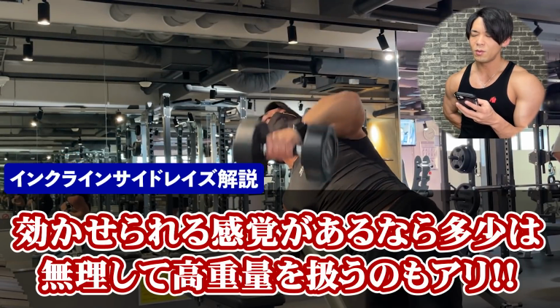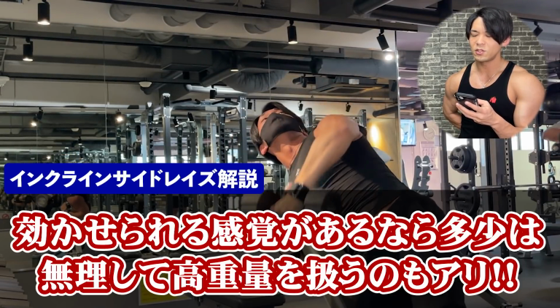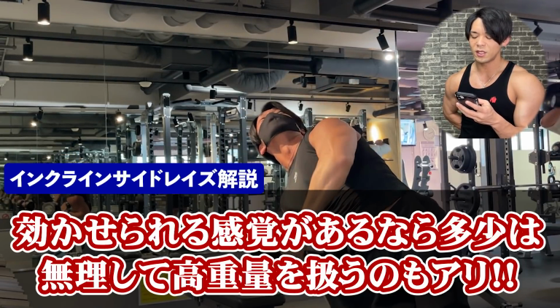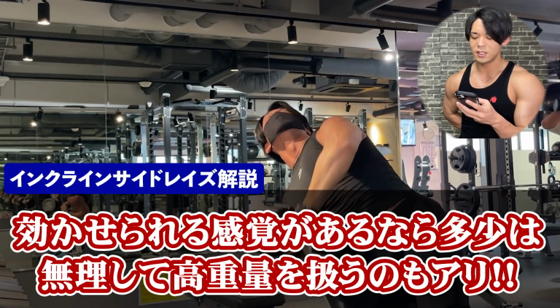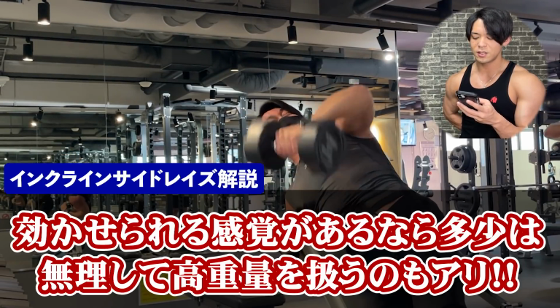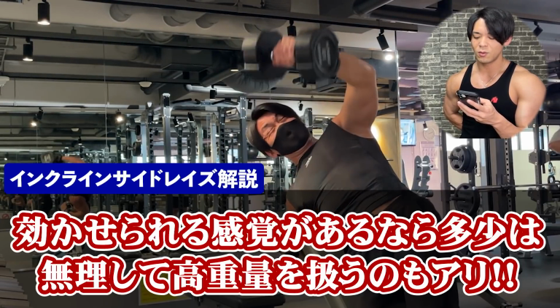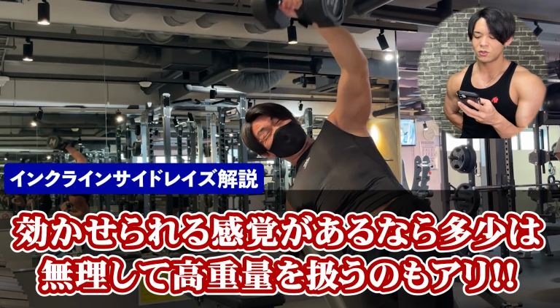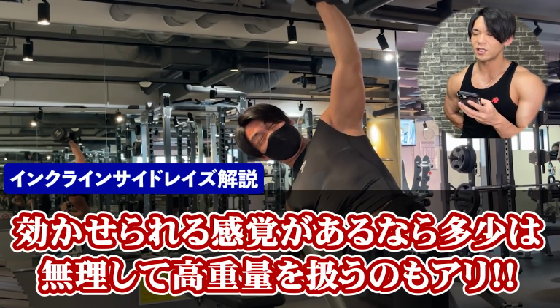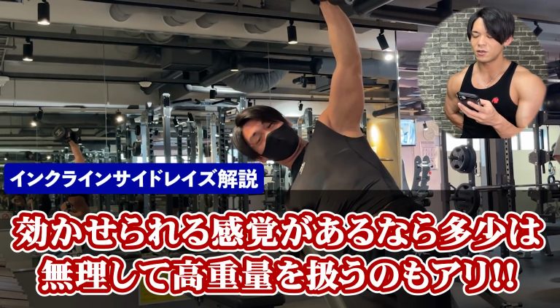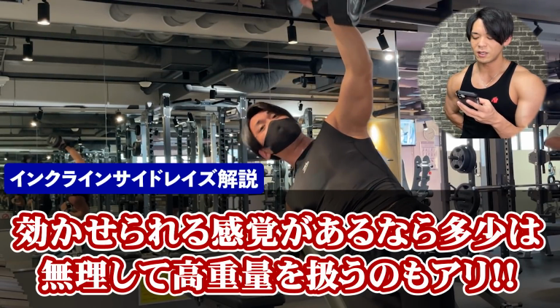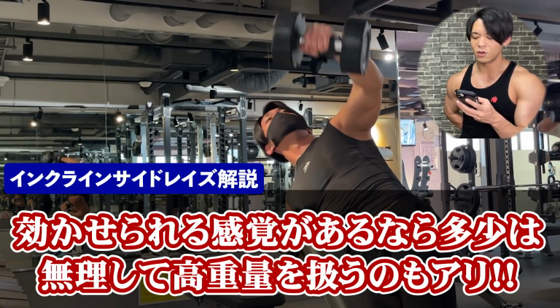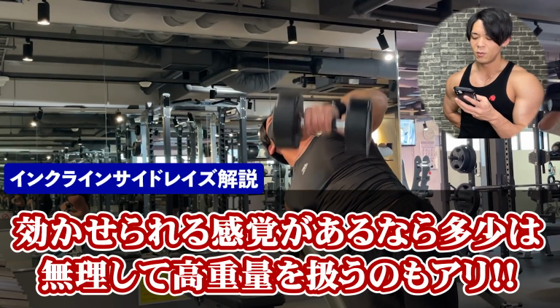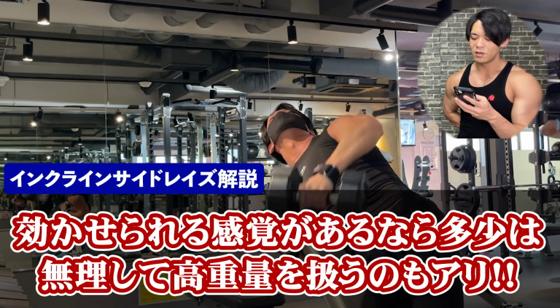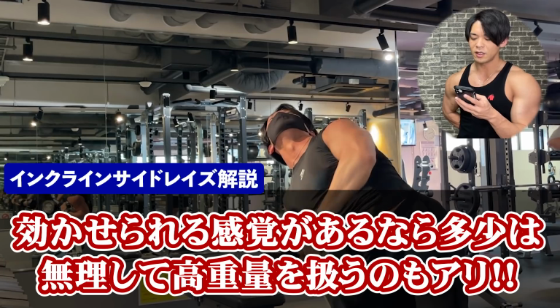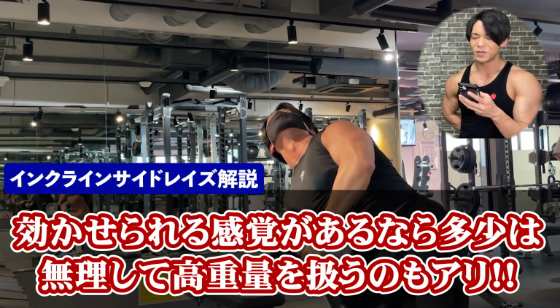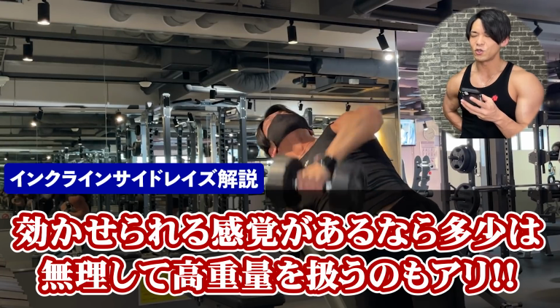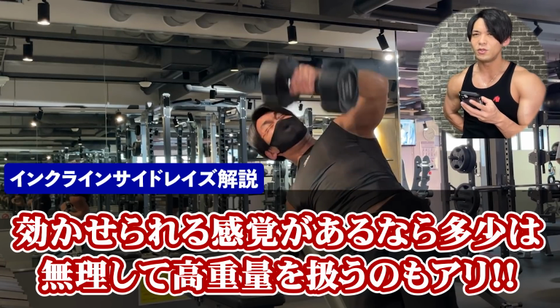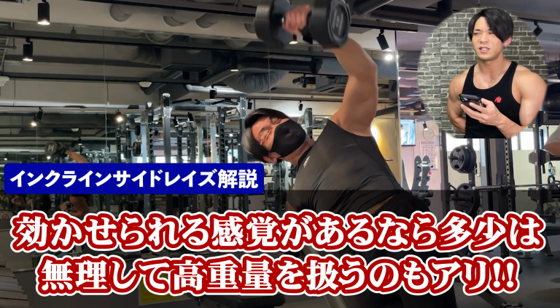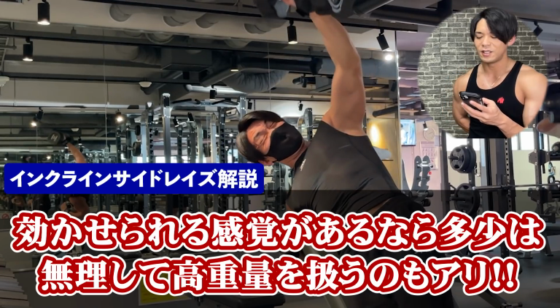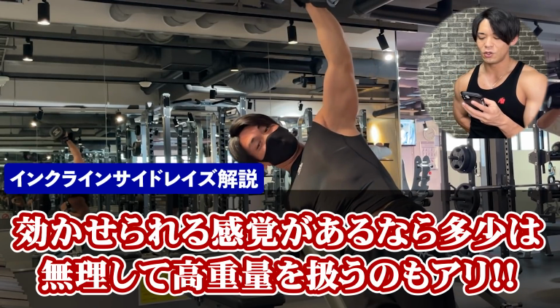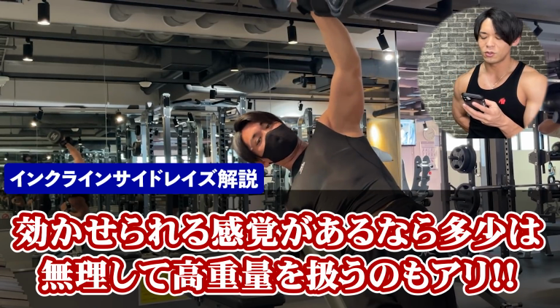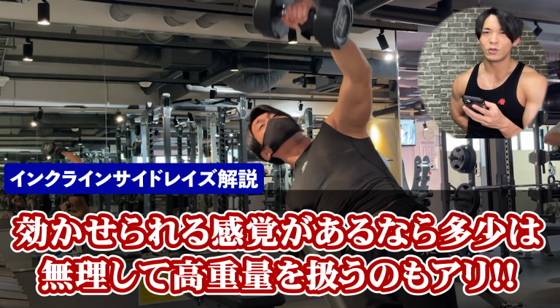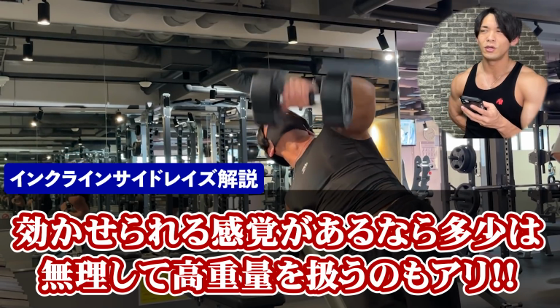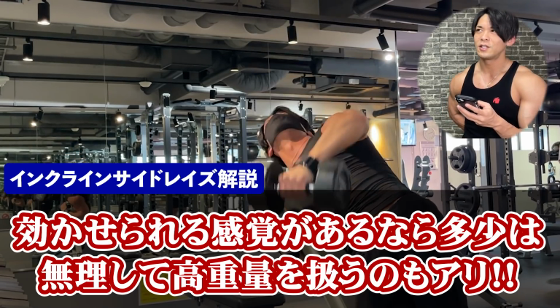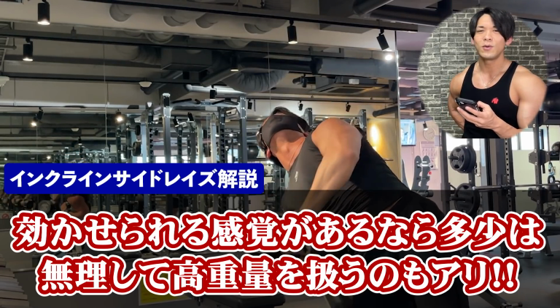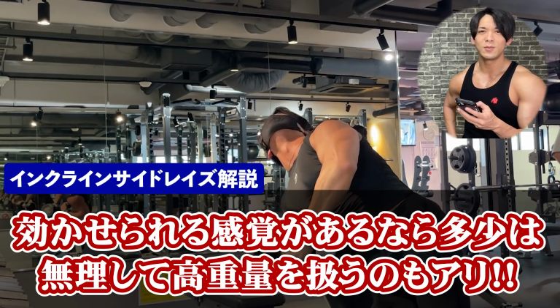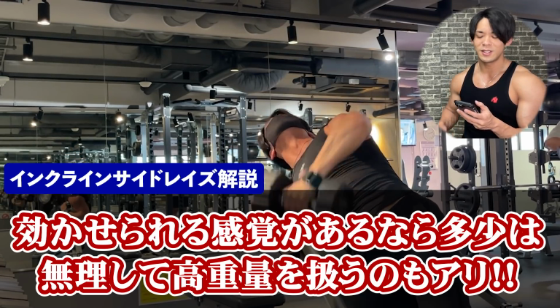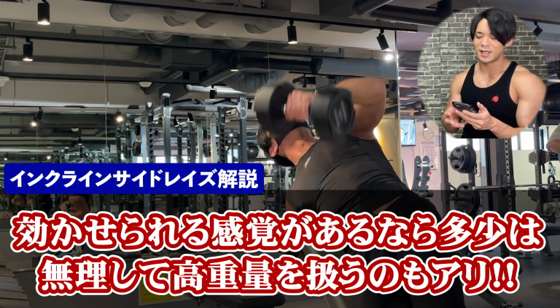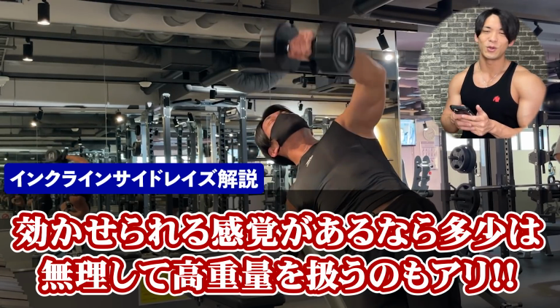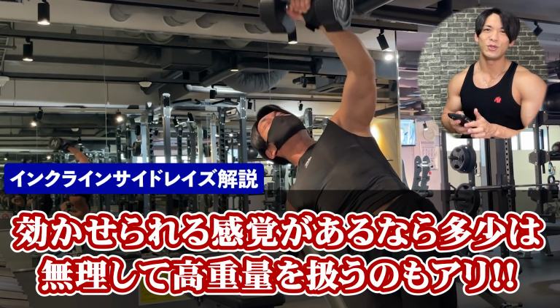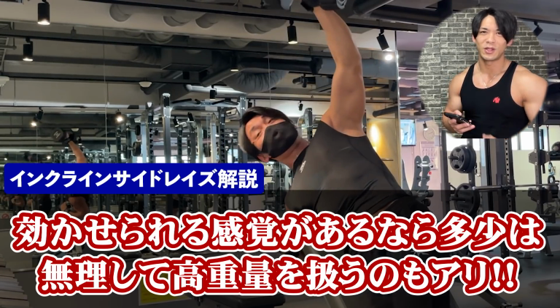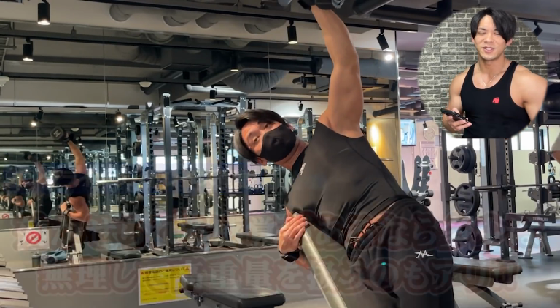ストレッチのところで負荷が抜けない技術を身につけた上でやると非常に効果的です。サイドレイズに限らず、最後チーティングを使ったり勢いをつけて、その高重量に対してネガティブで耐える・最後粘るという動作をやっていく方が、筋肉の刺激が大きくなって筋肉の発達につながると私は思っています。